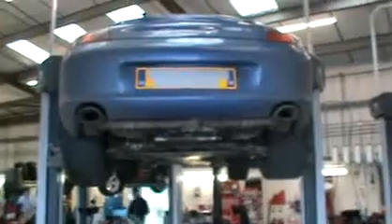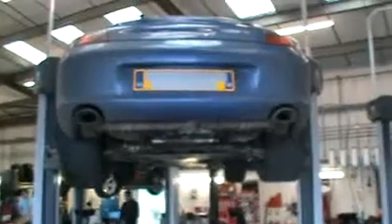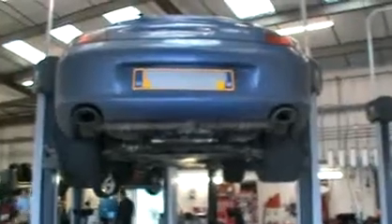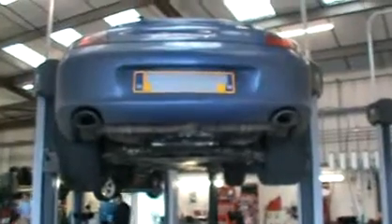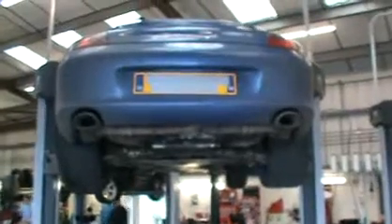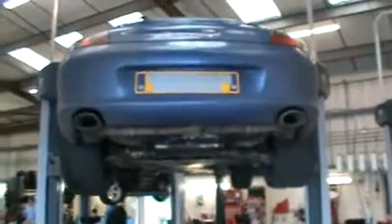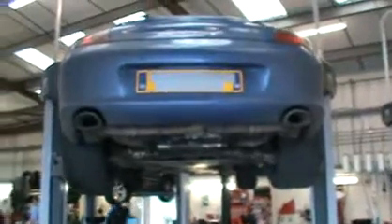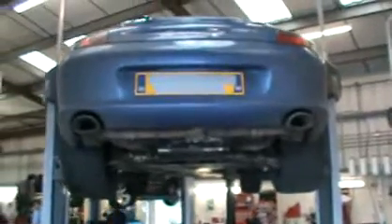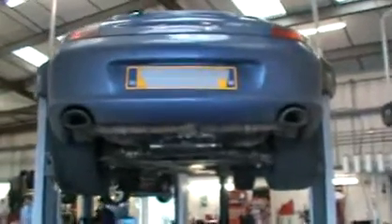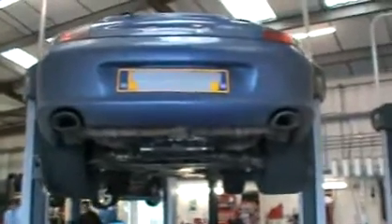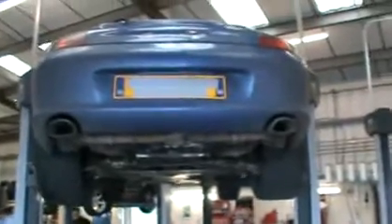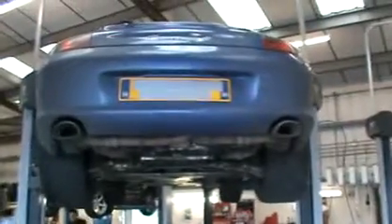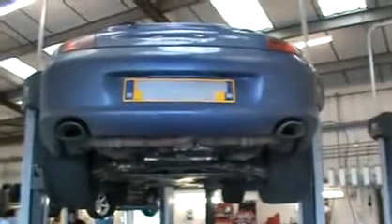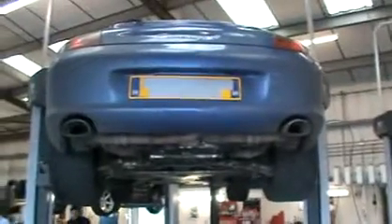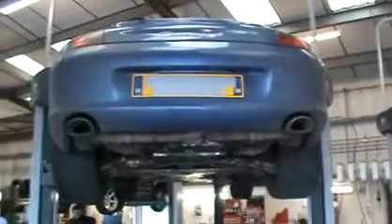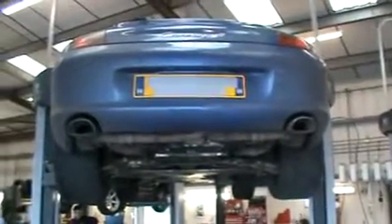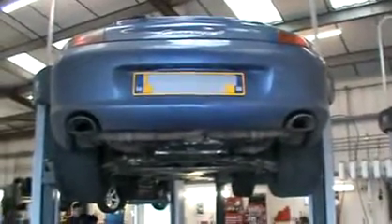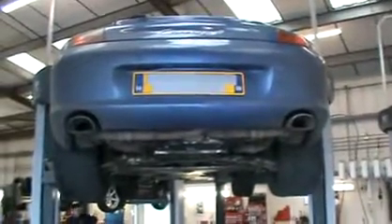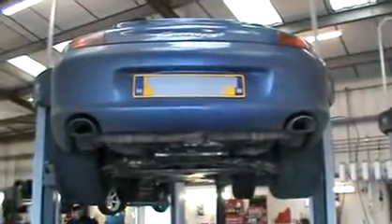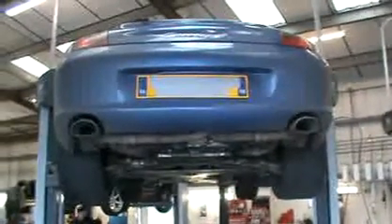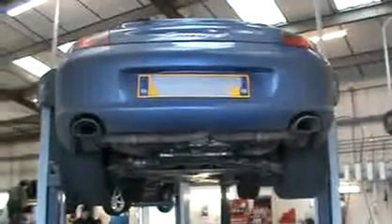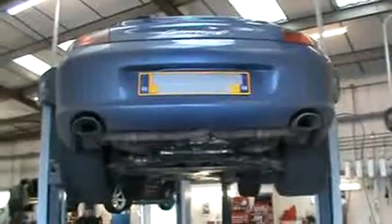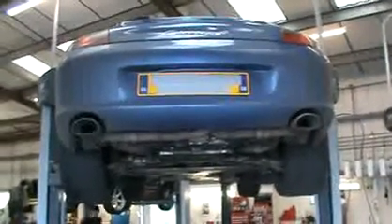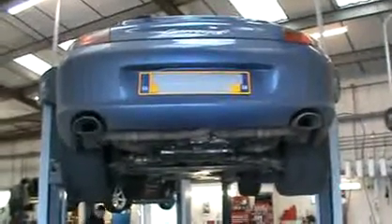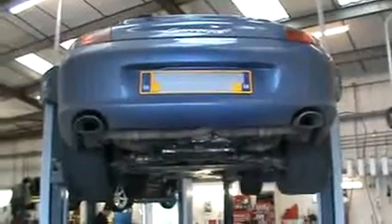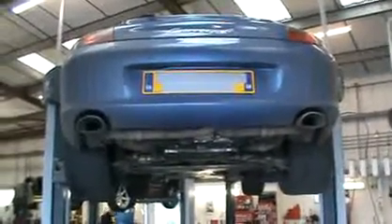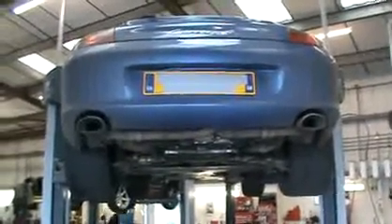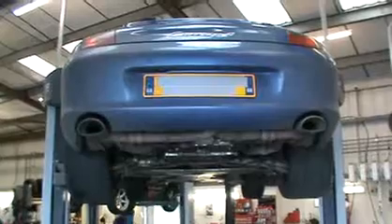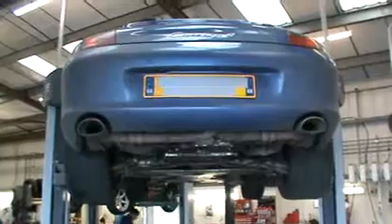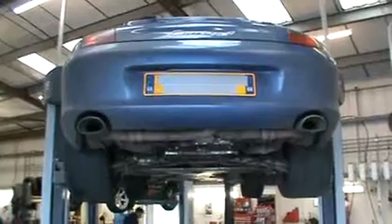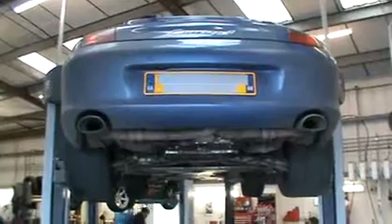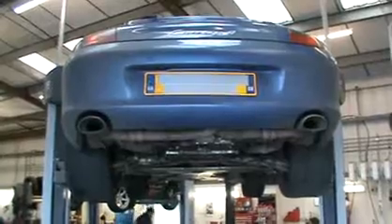Hi, my name's Simon Croft. I work for a company in Basel and Essex called MotorAid — we're a Porsche specialist.